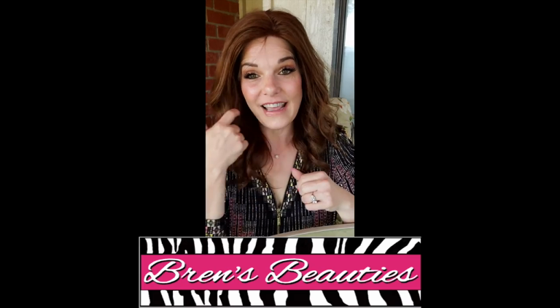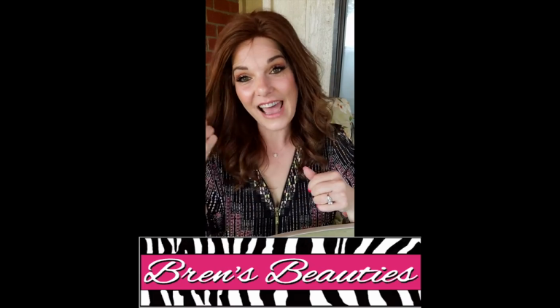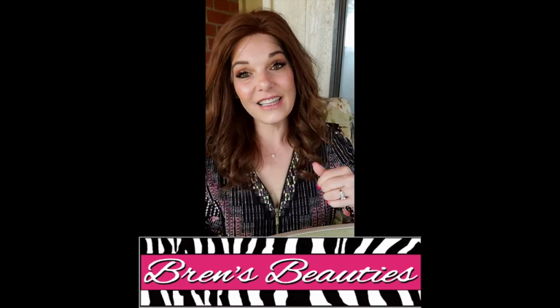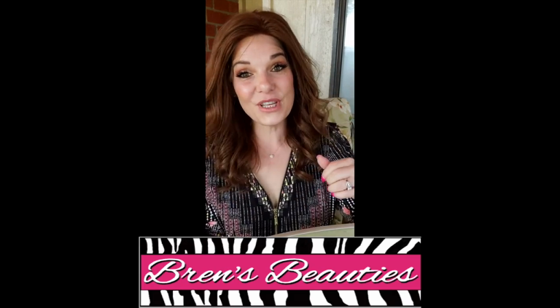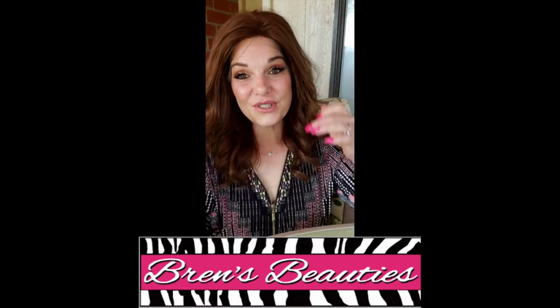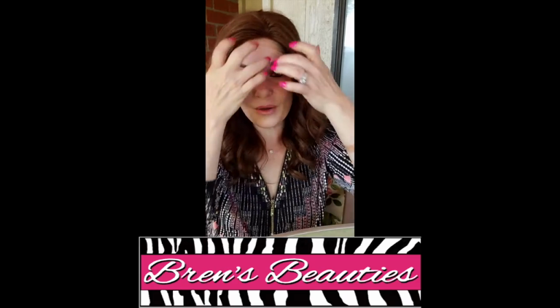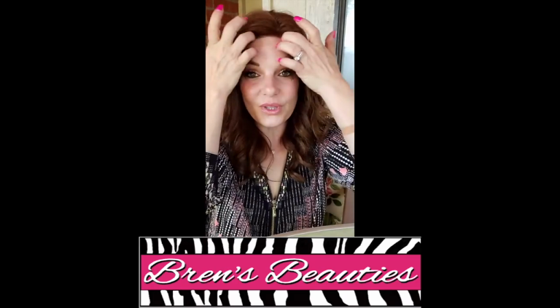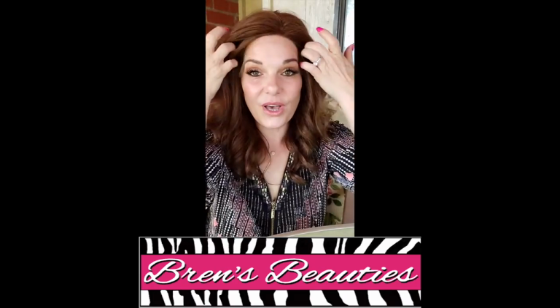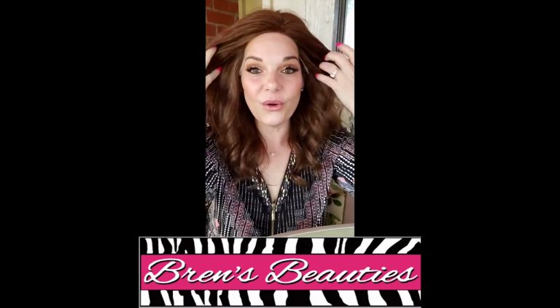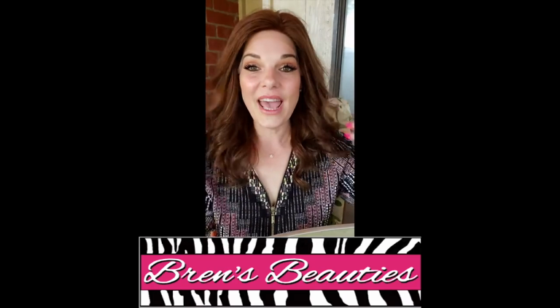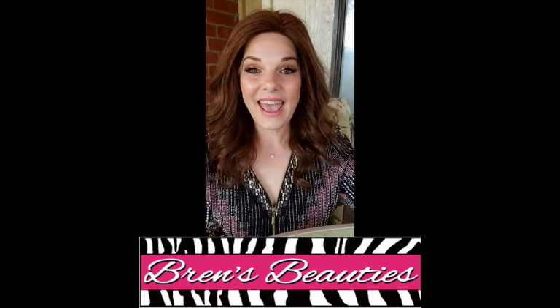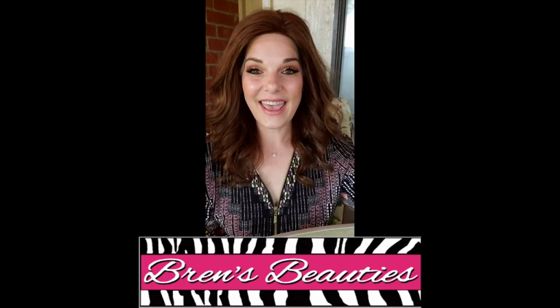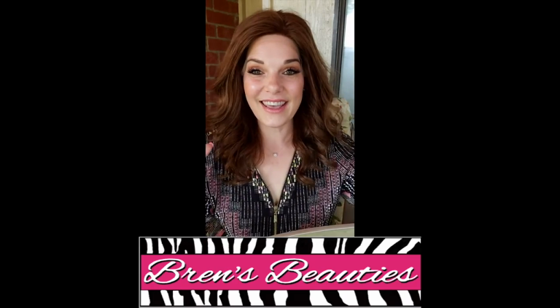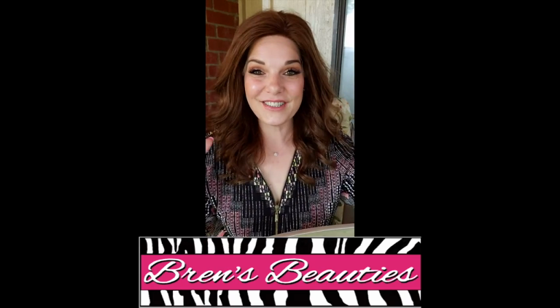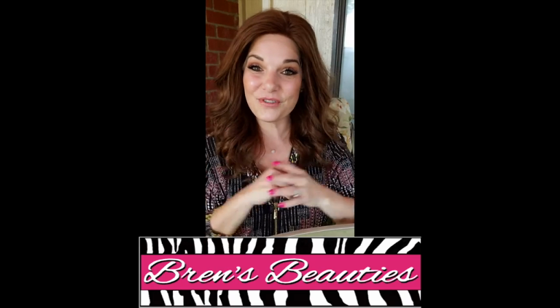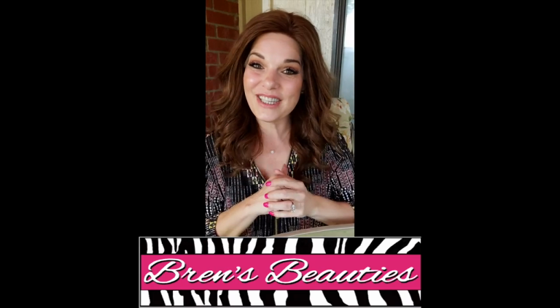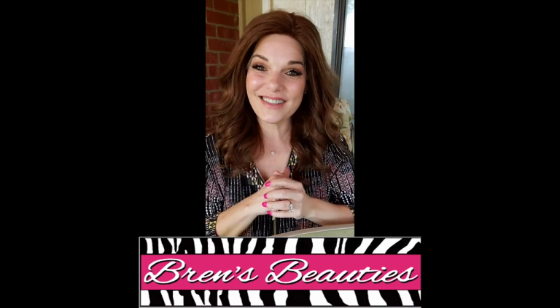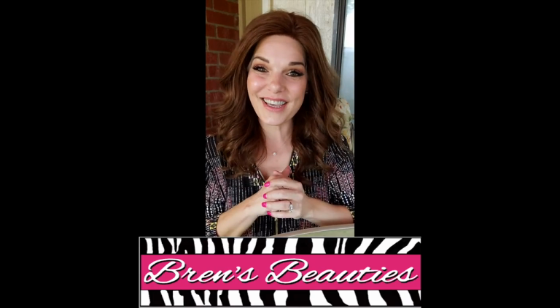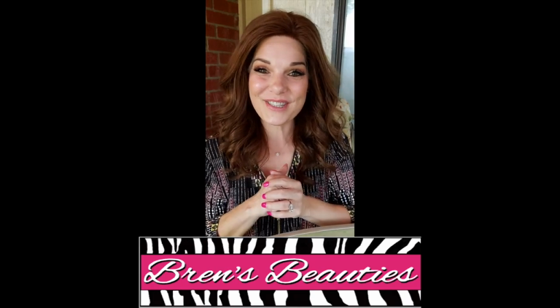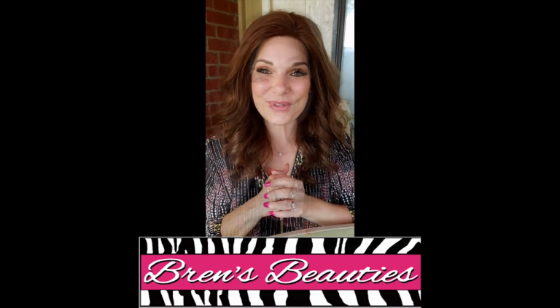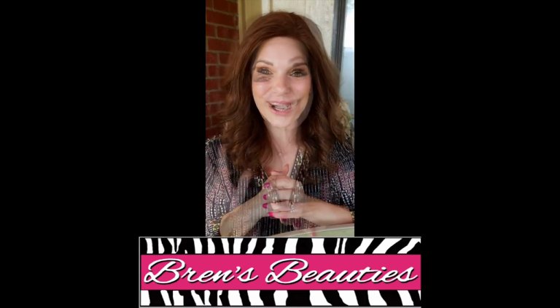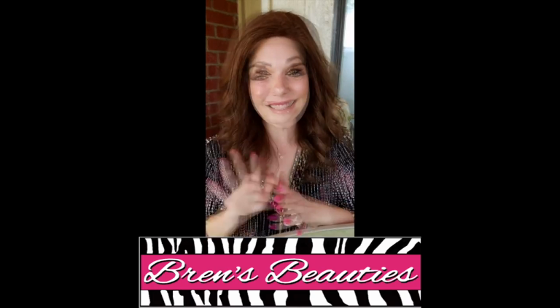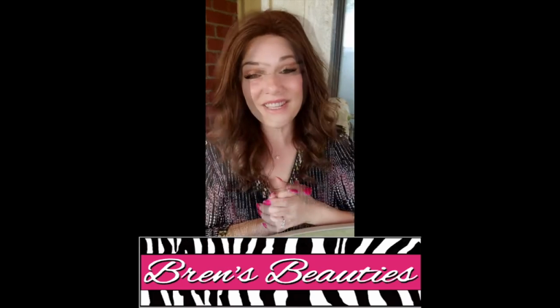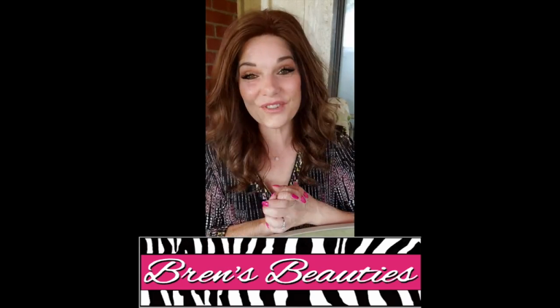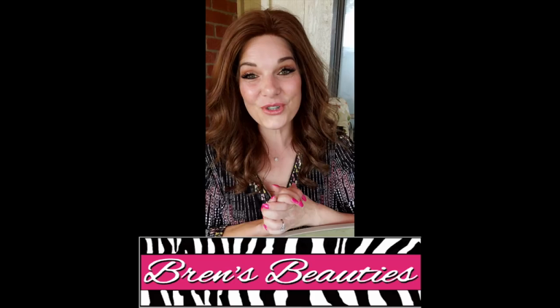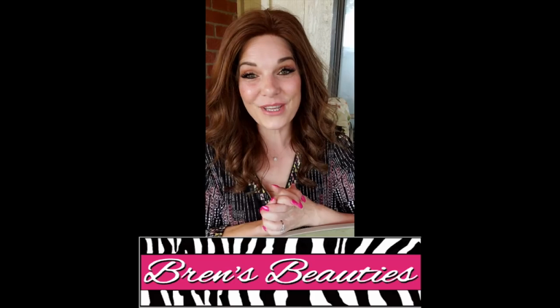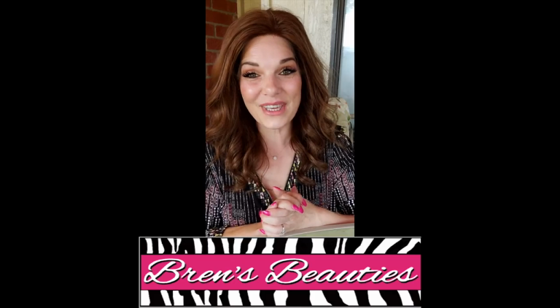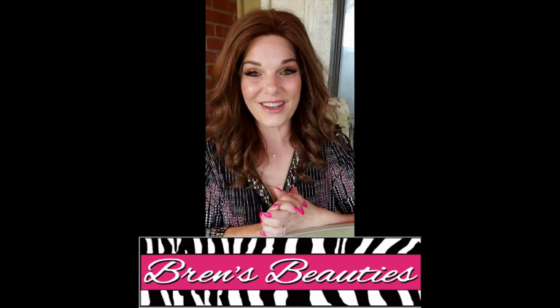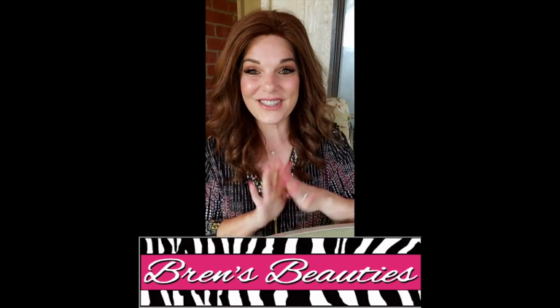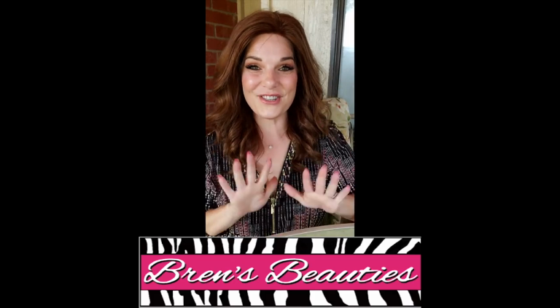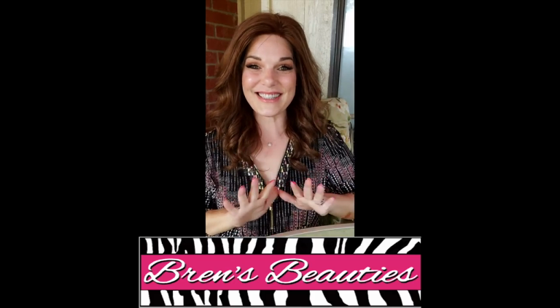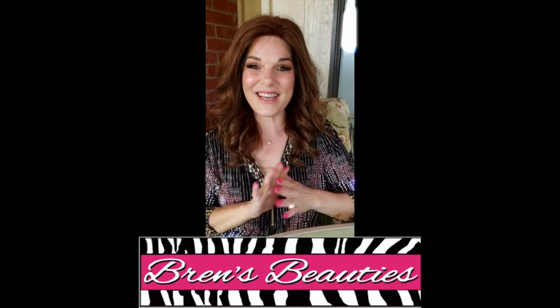Let me know down below, and don't forget to like and subscribe. Thanks for joining me — I'll see you next time!